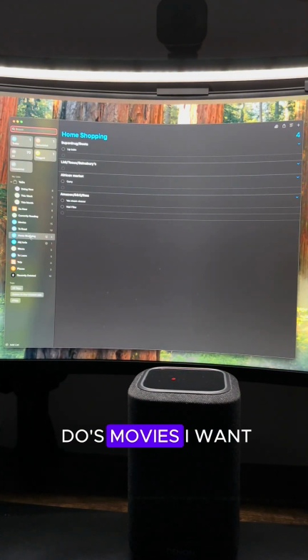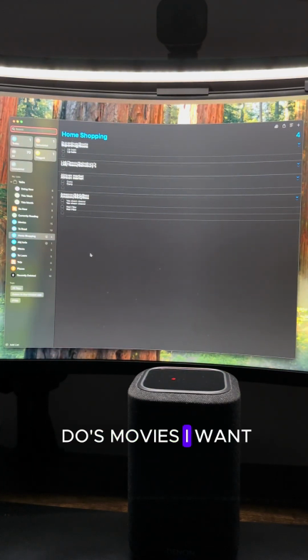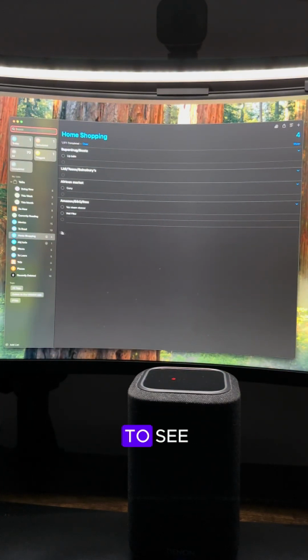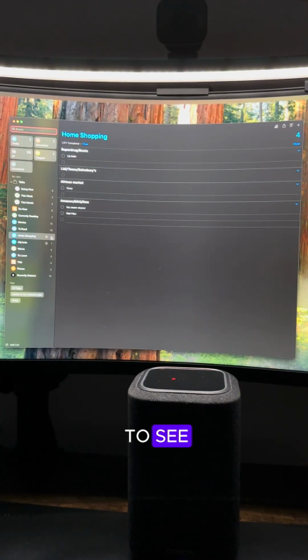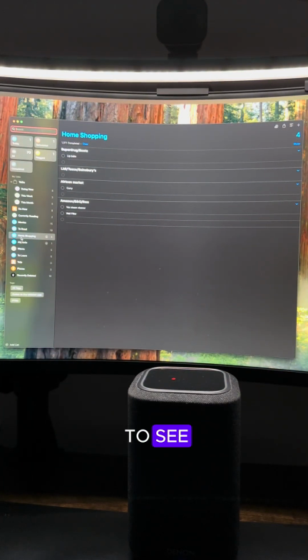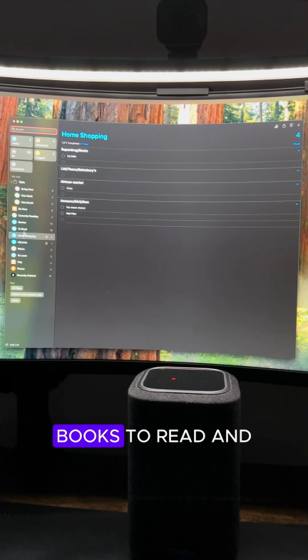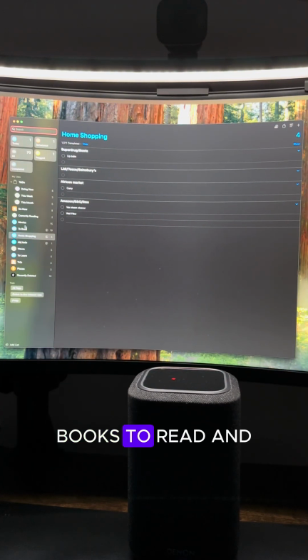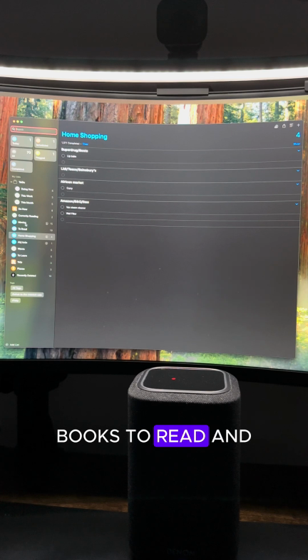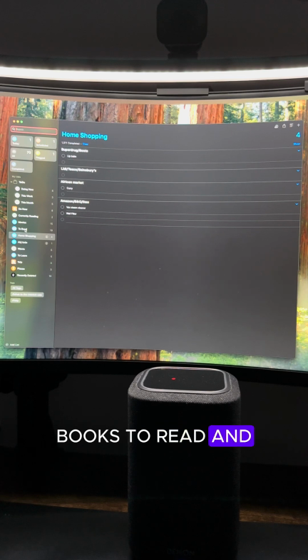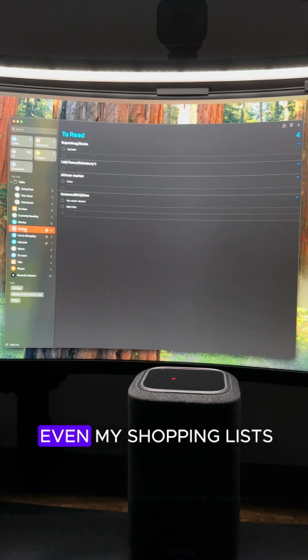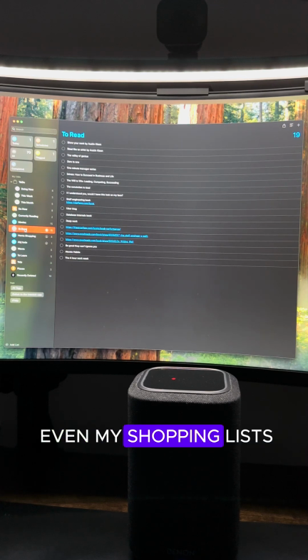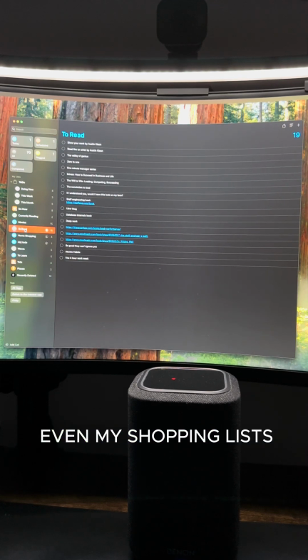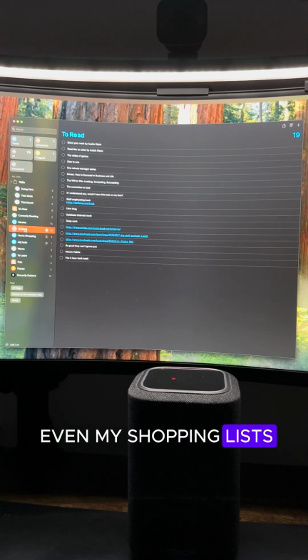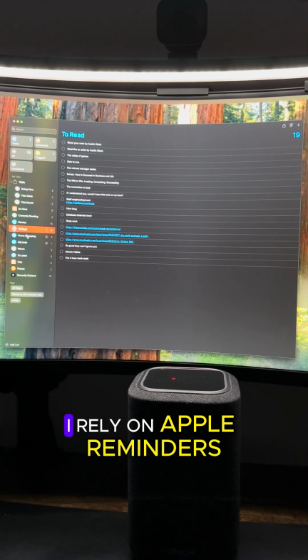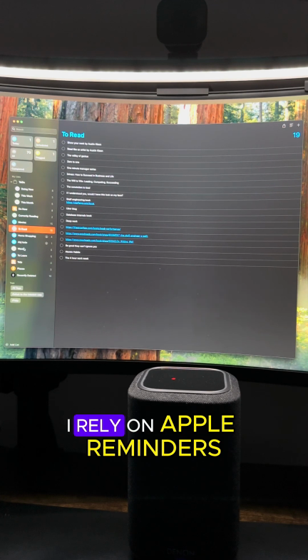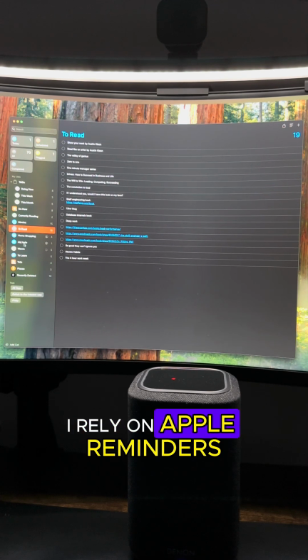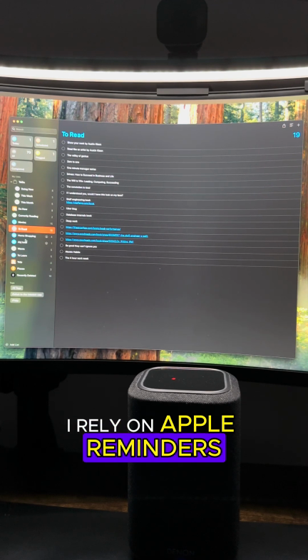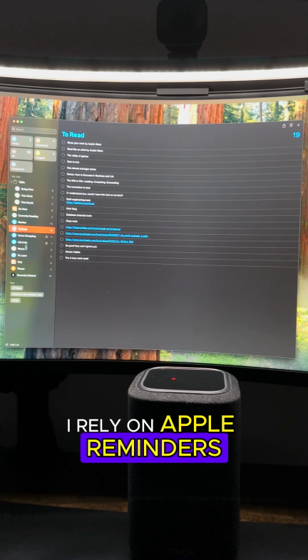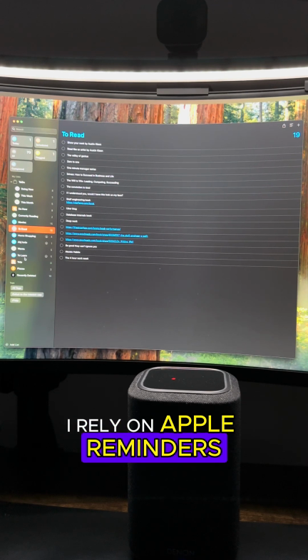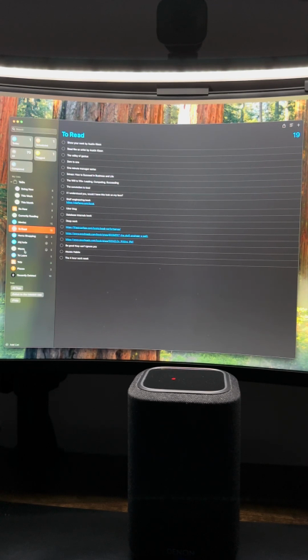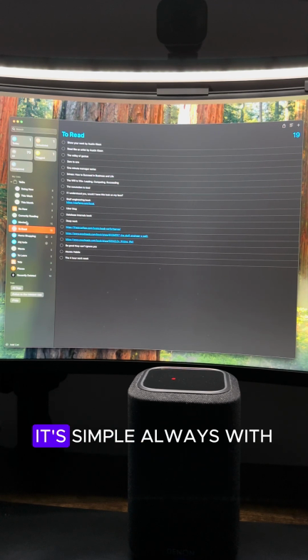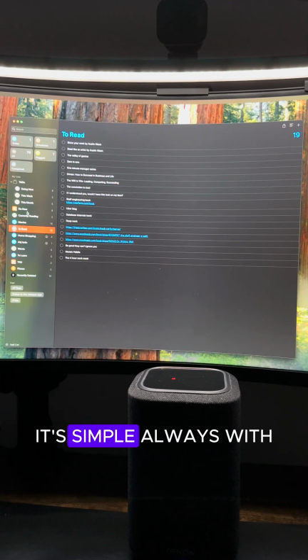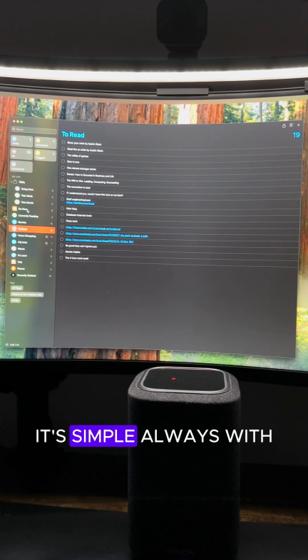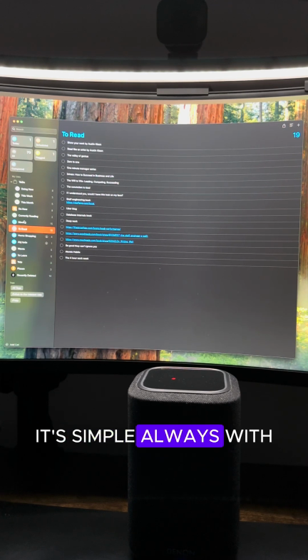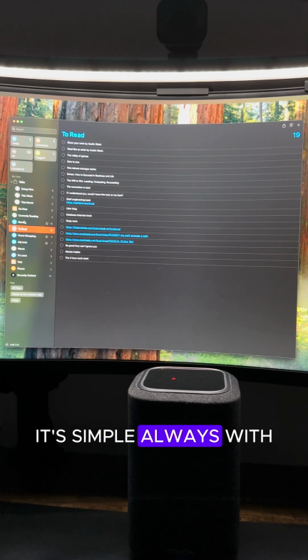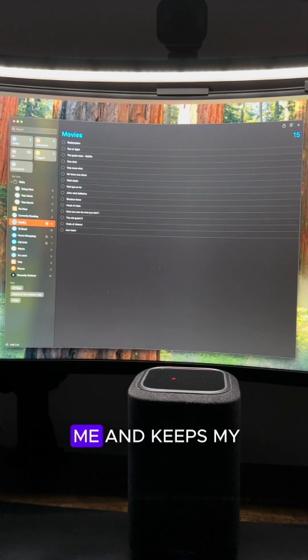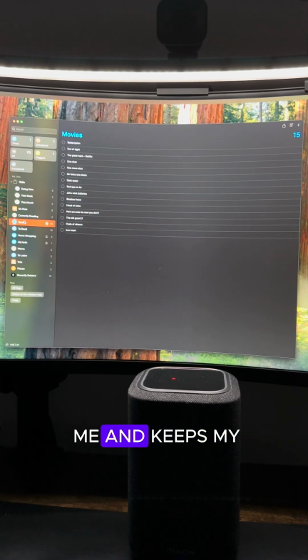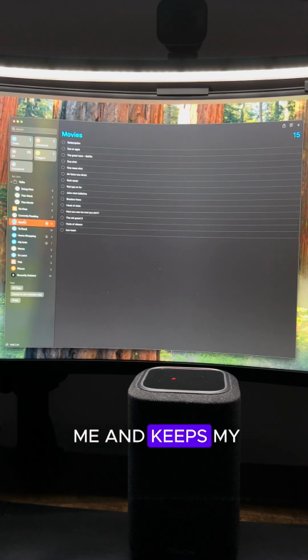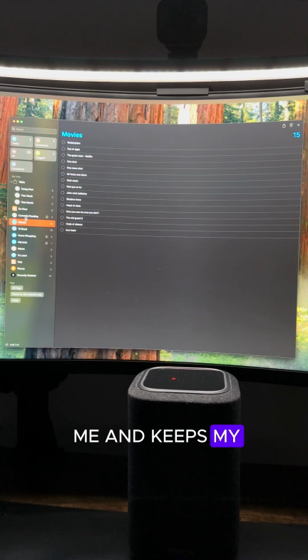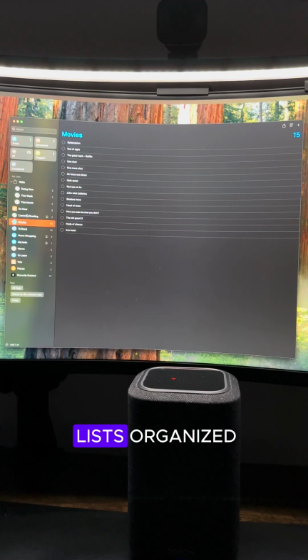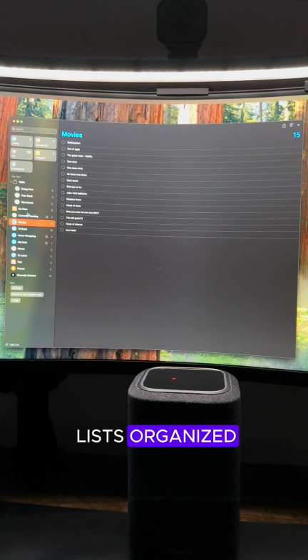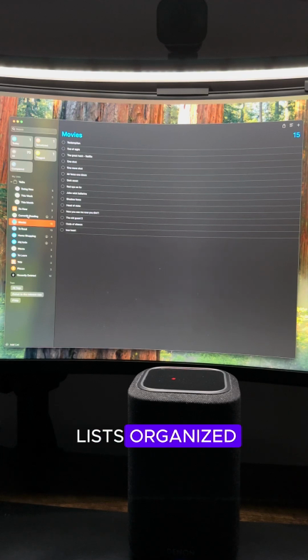For managing my to-dos, movies I want to see, books to read, and even my shopping lists, I rely on Apple Reminders. It's simple, always with me, and keeps my lists organized.